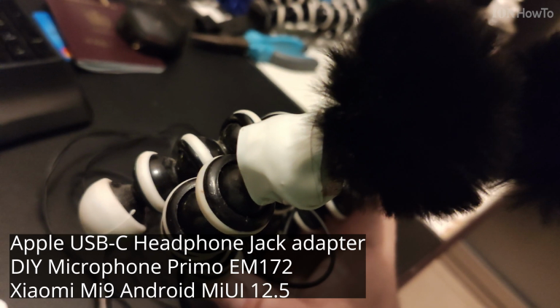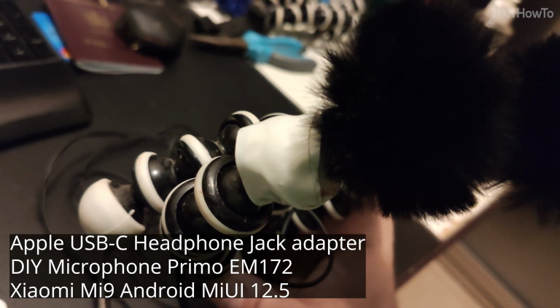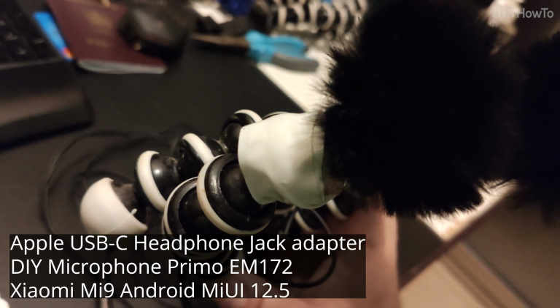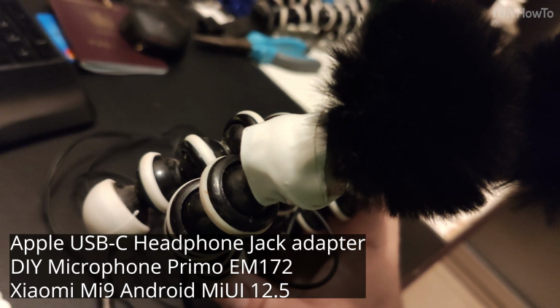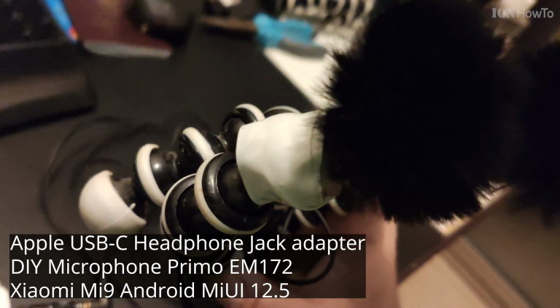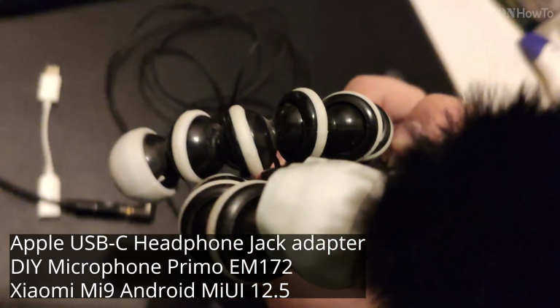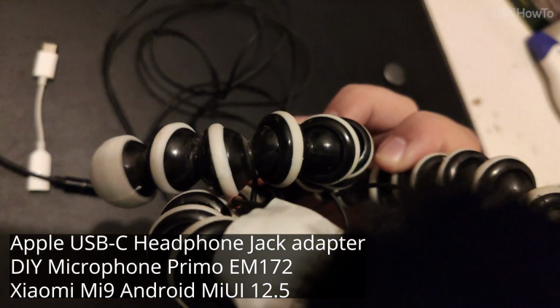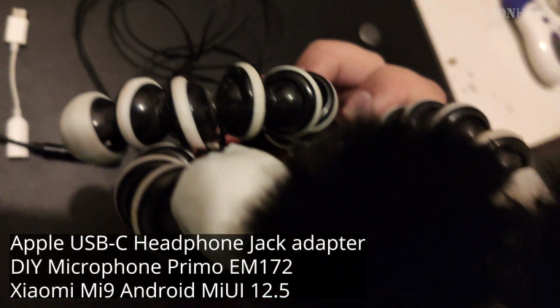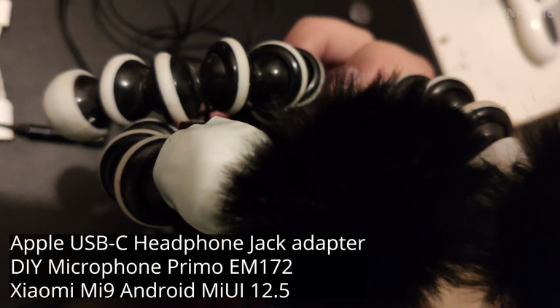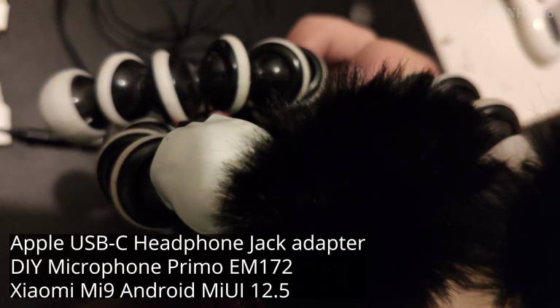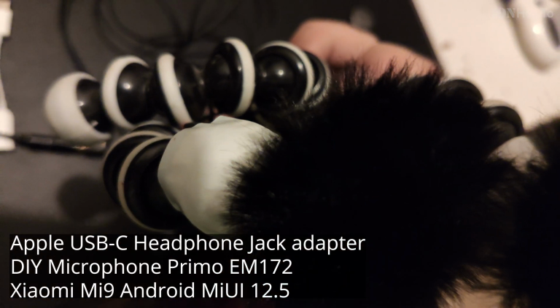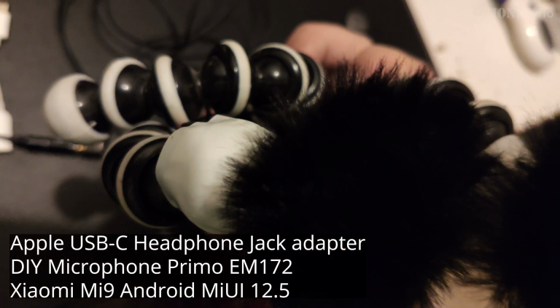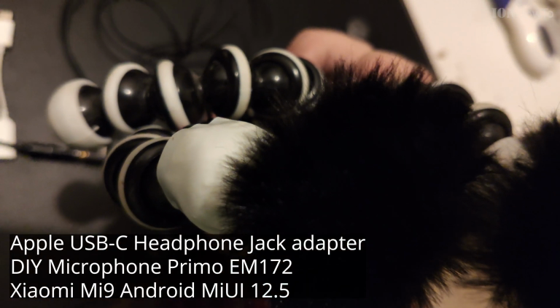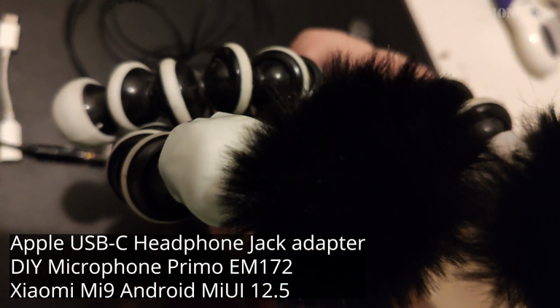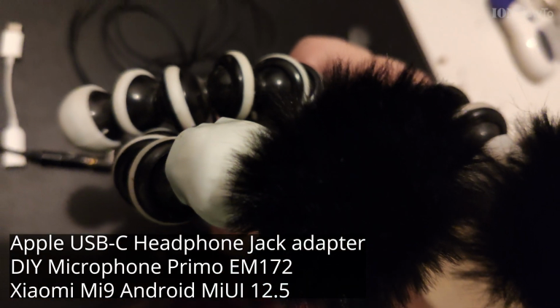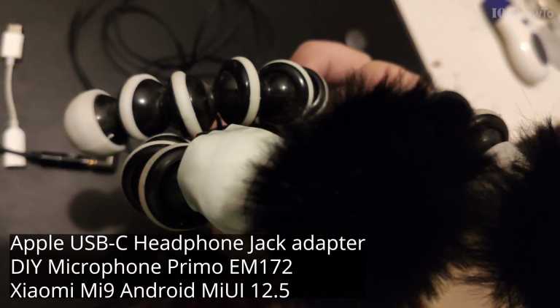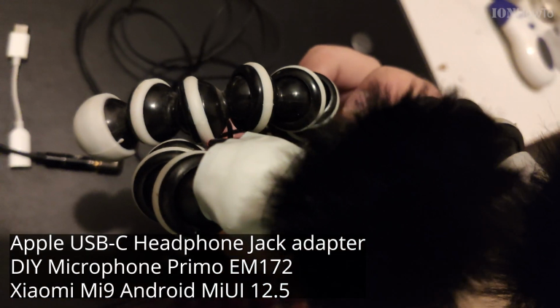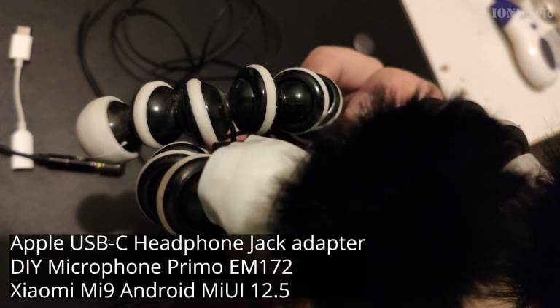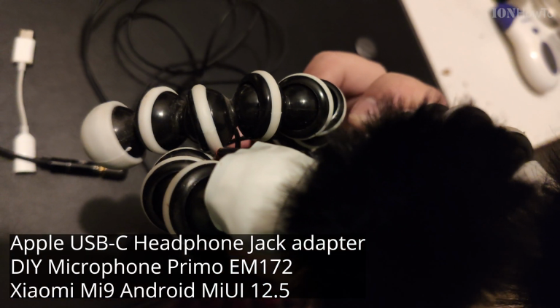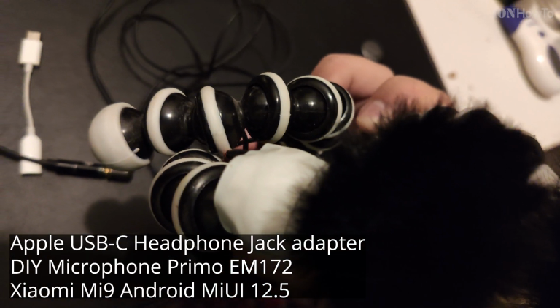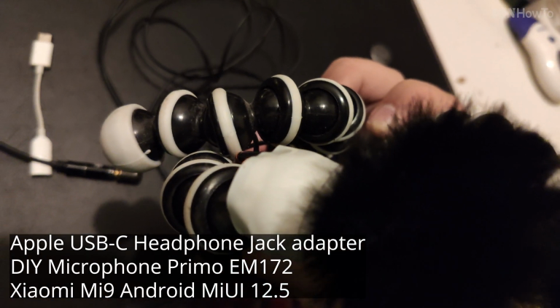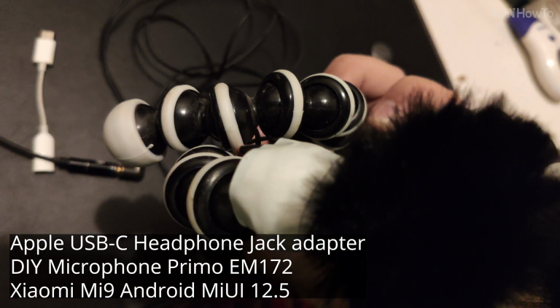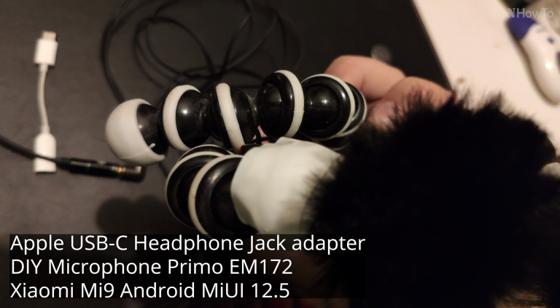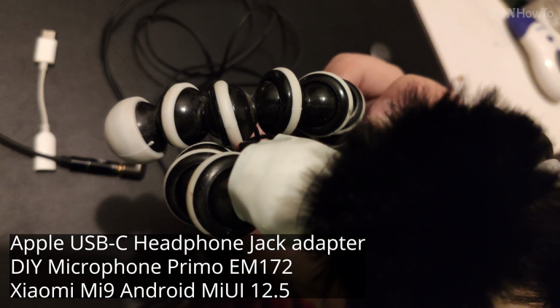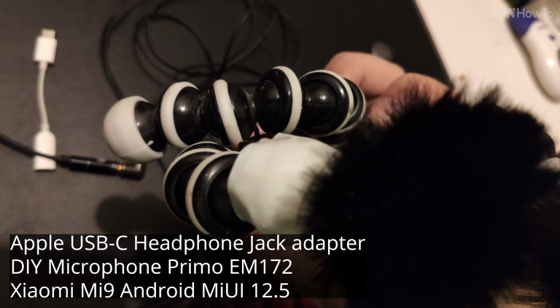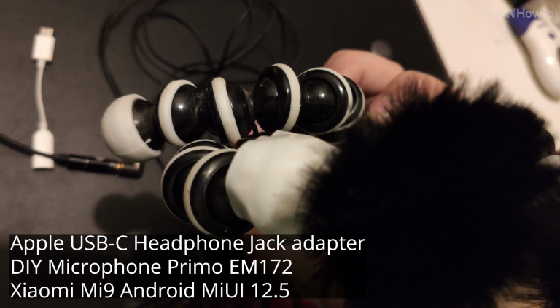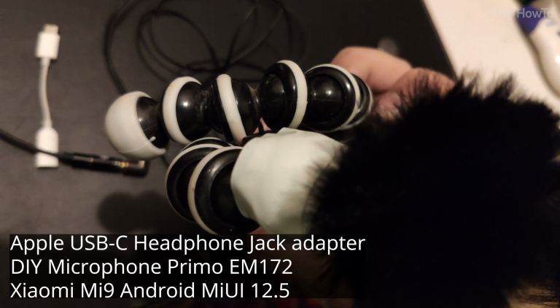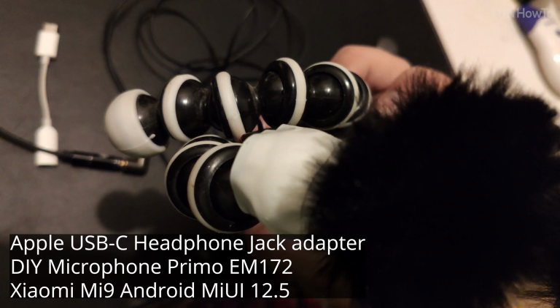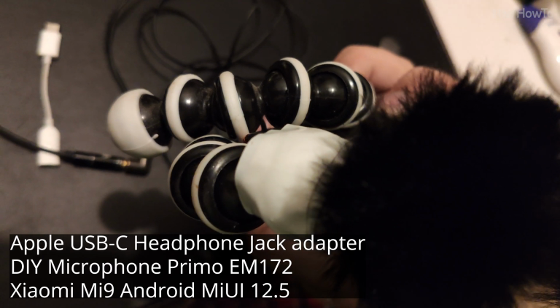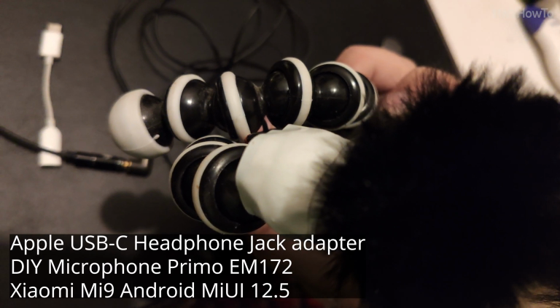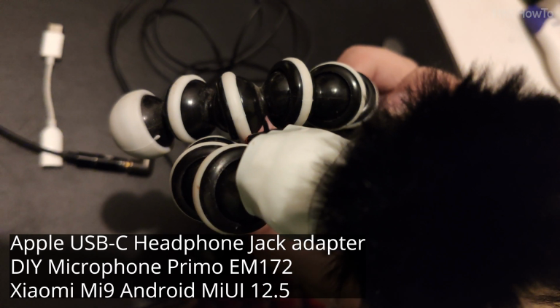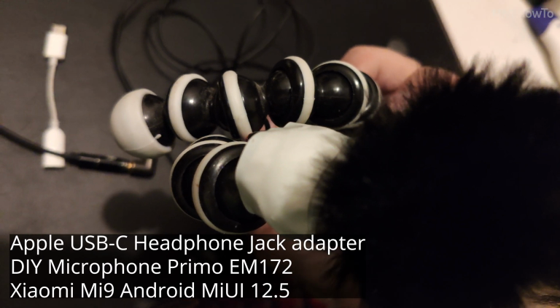Testing one, two, three. Testing one, two, three. Testing one, two, three. Testing one, two, three.